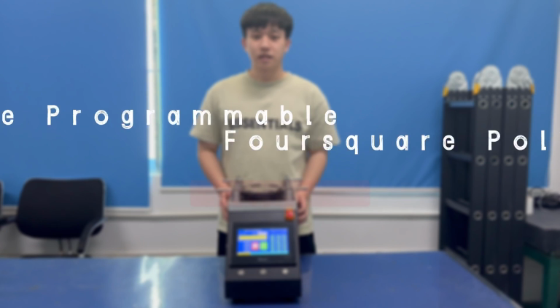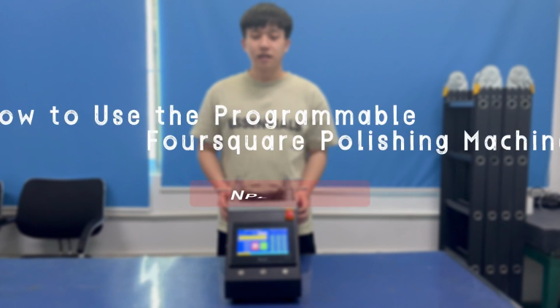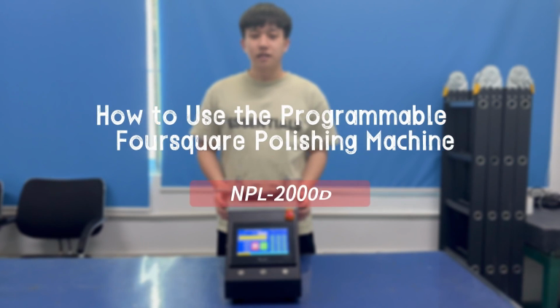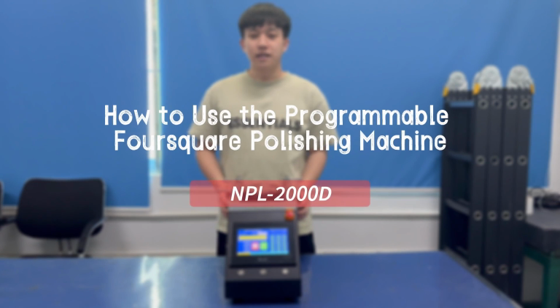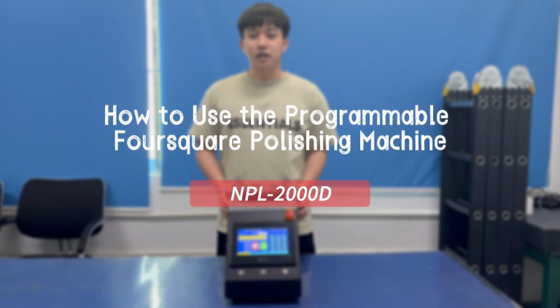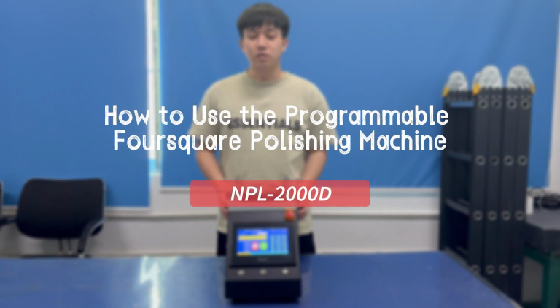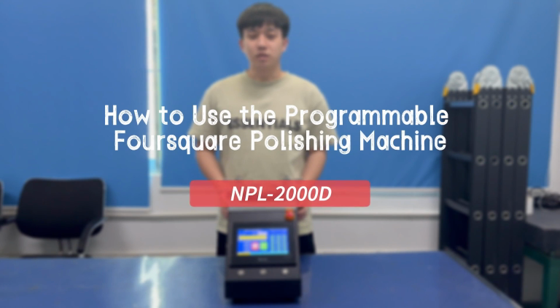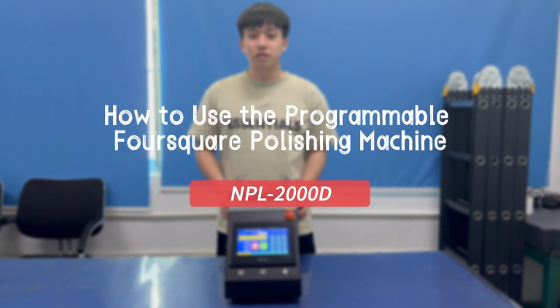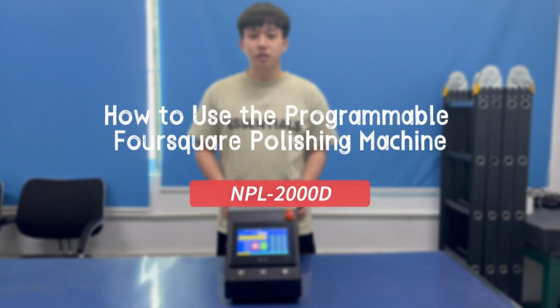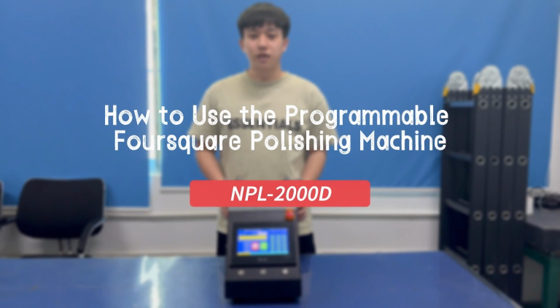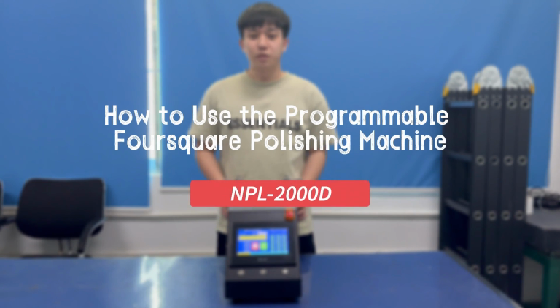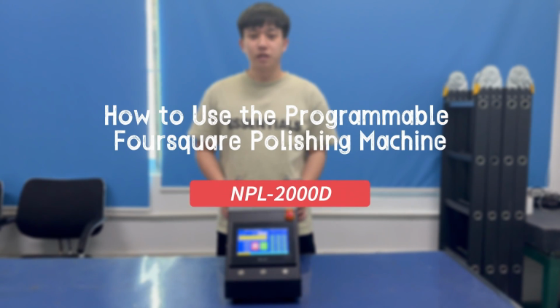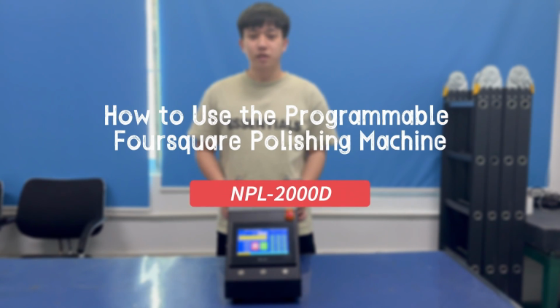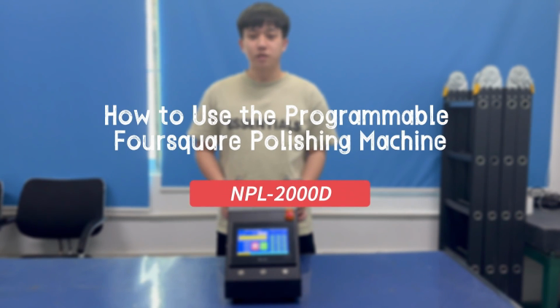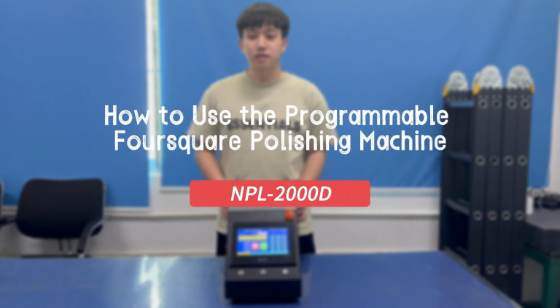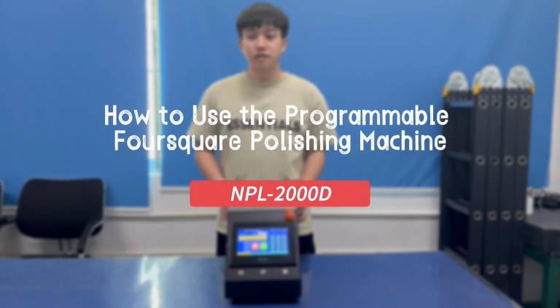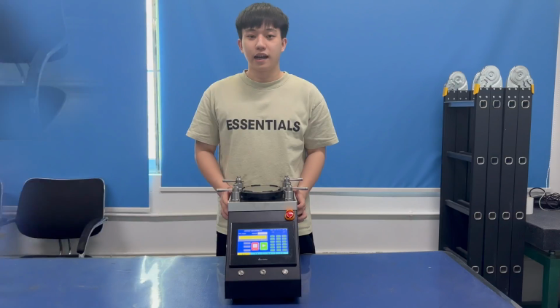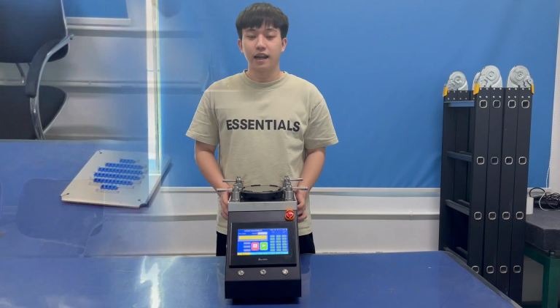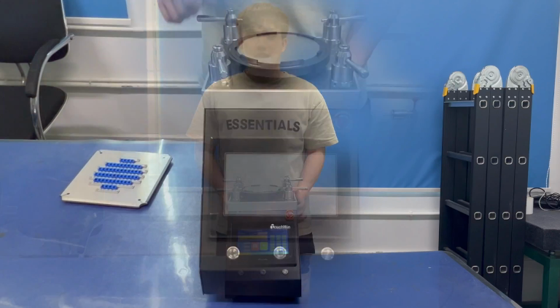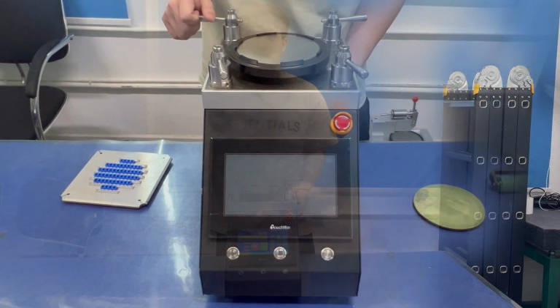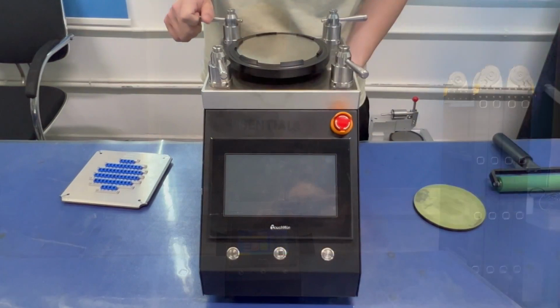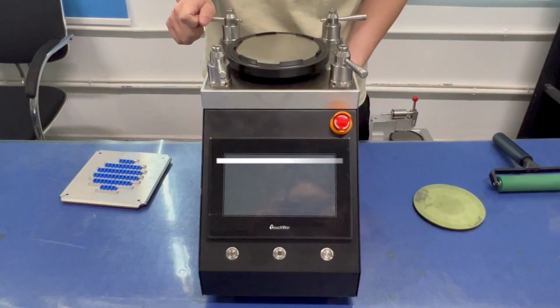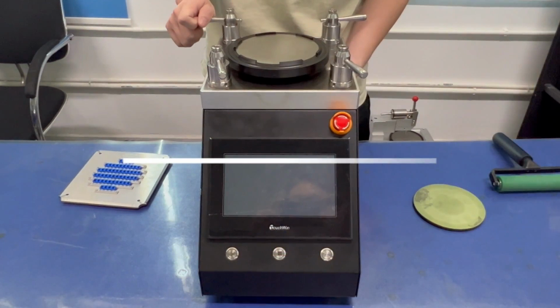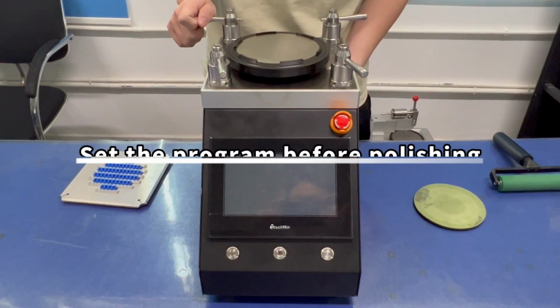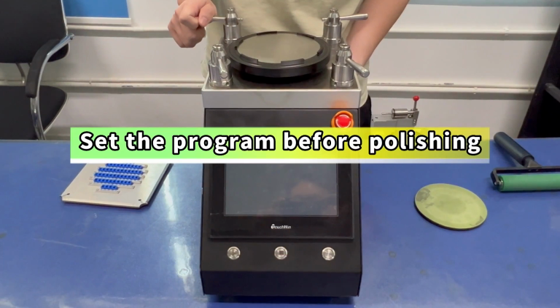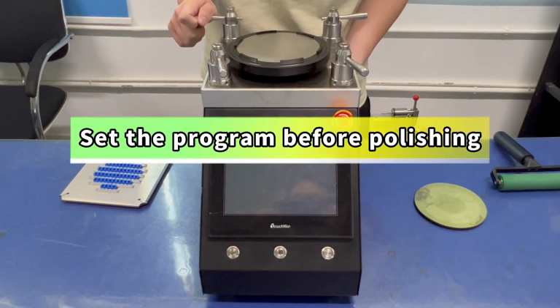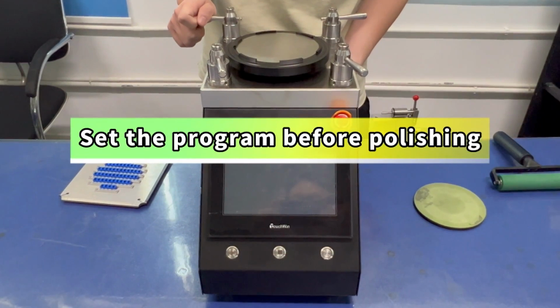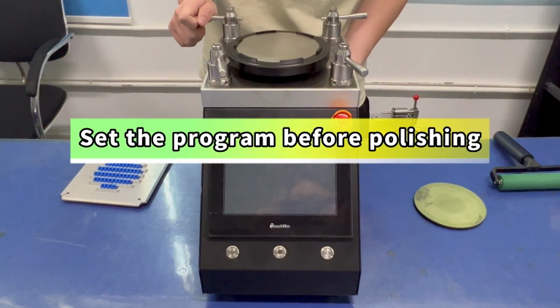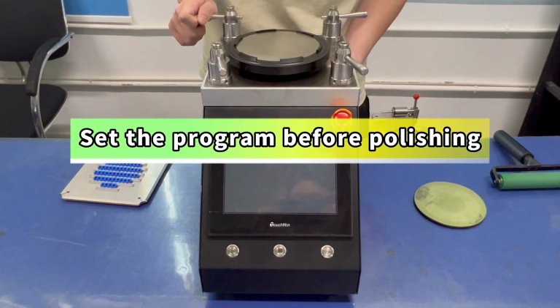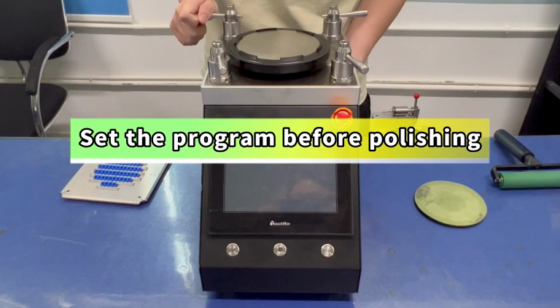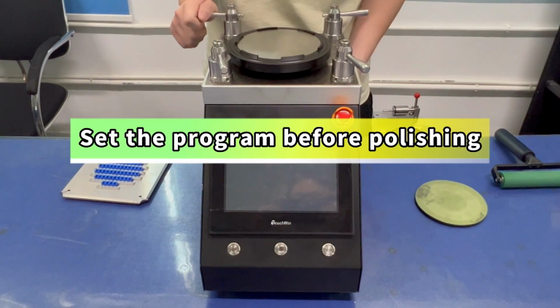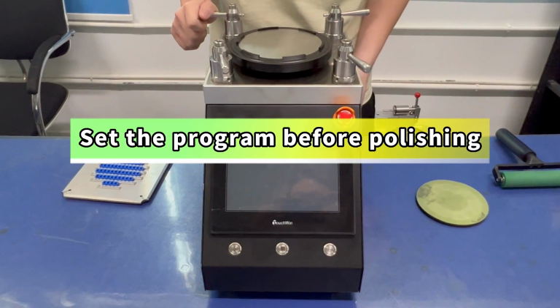How to use the Programmable Foursquare Polishing Machine. Set the program before polishing.